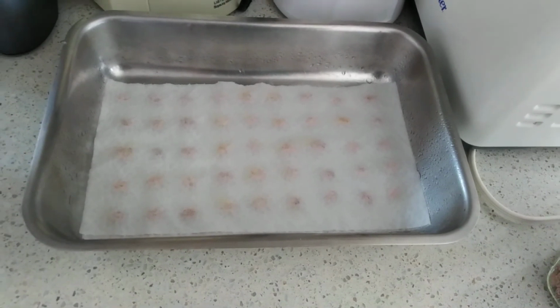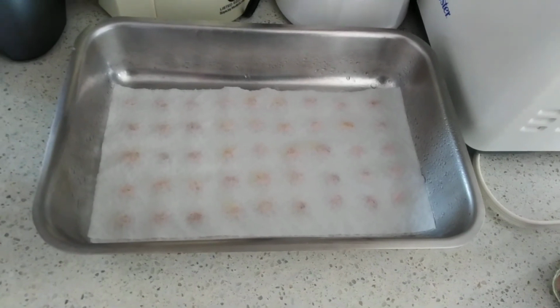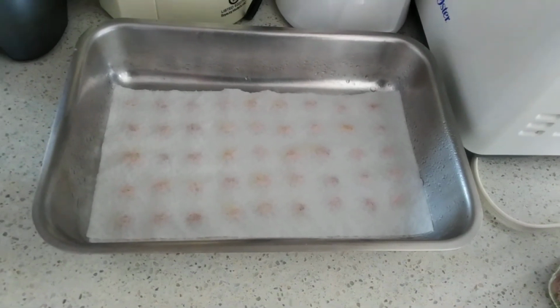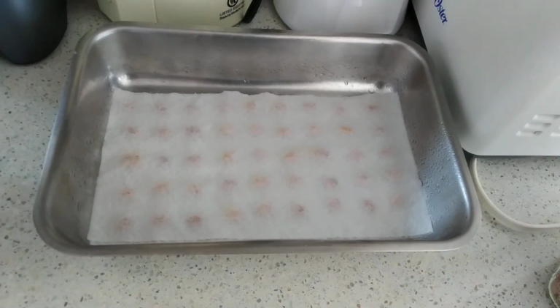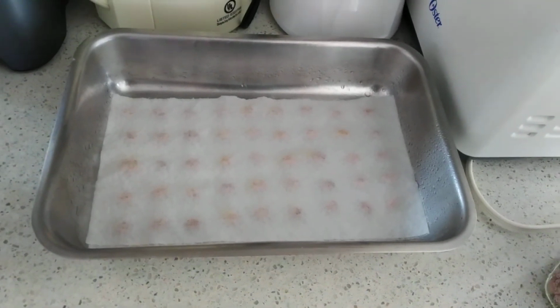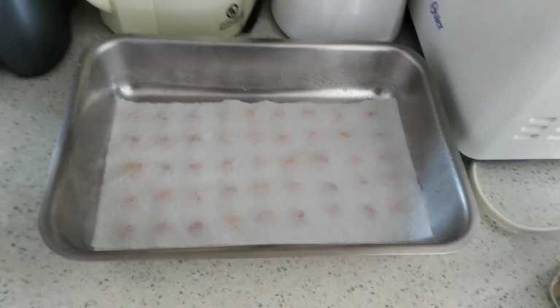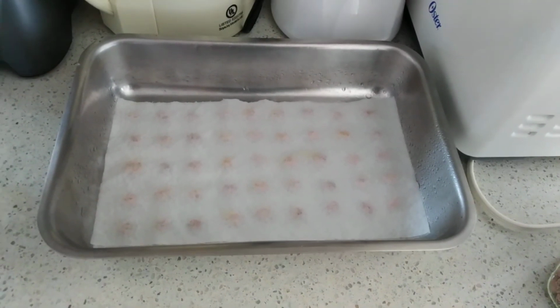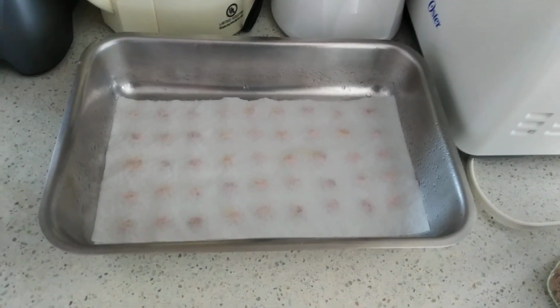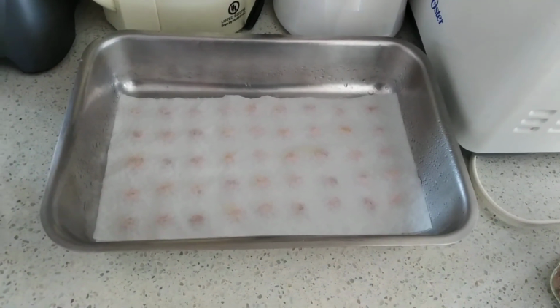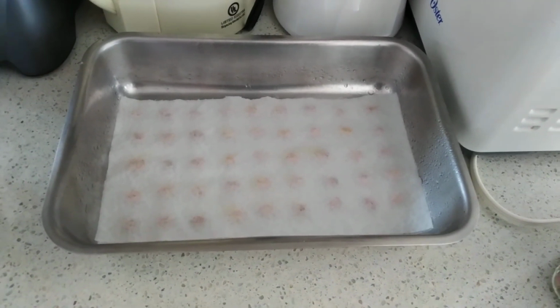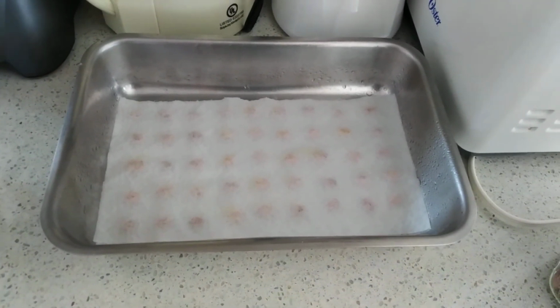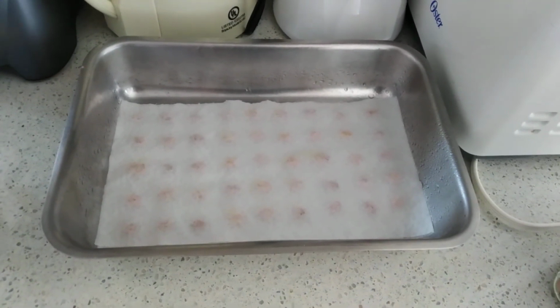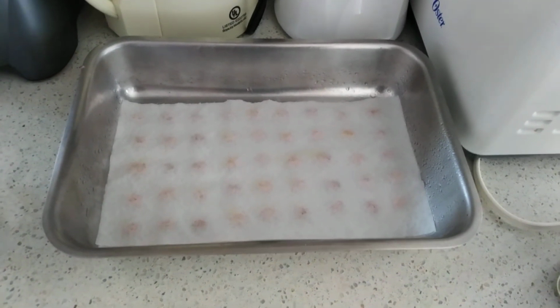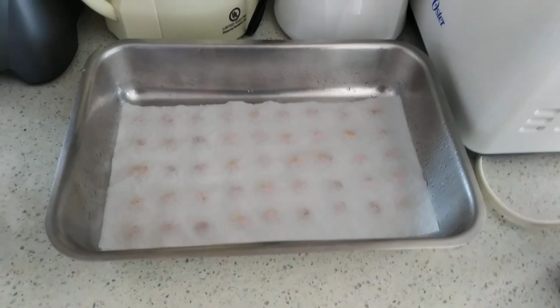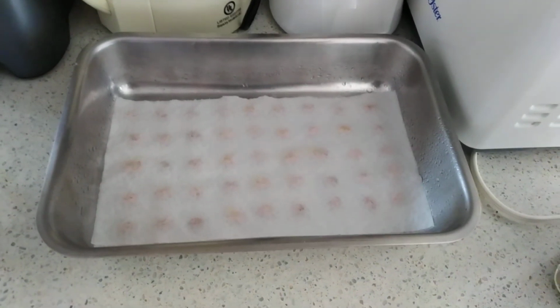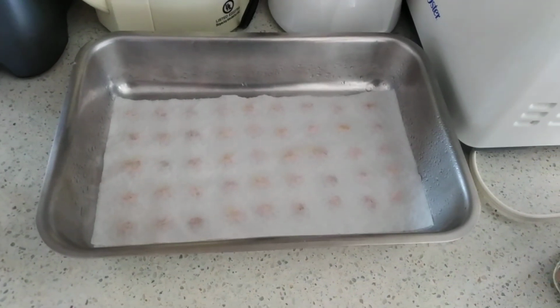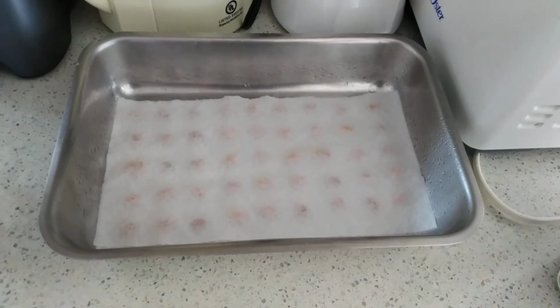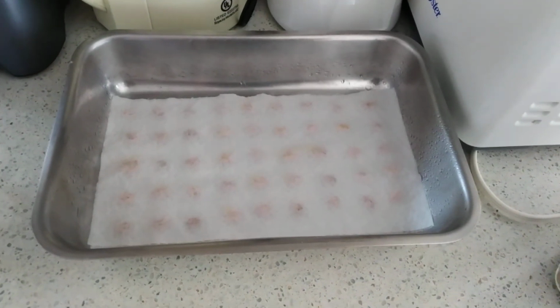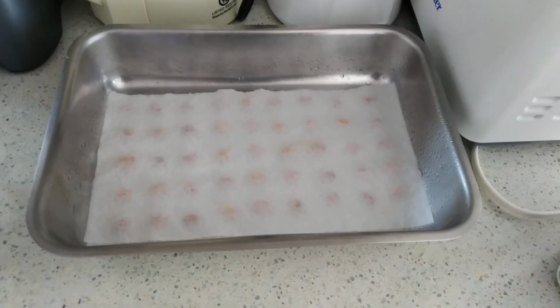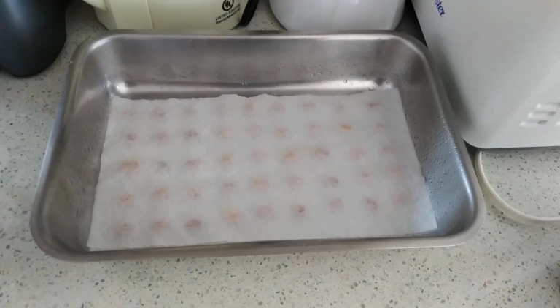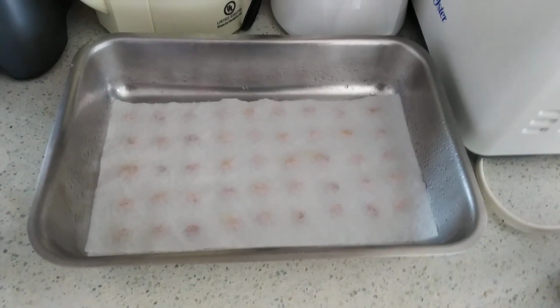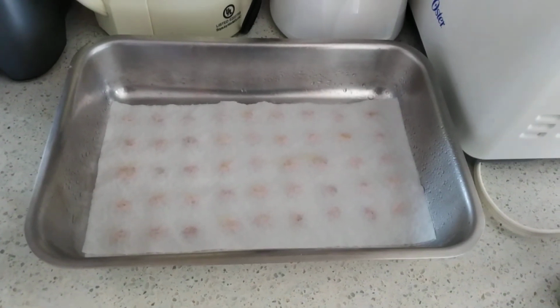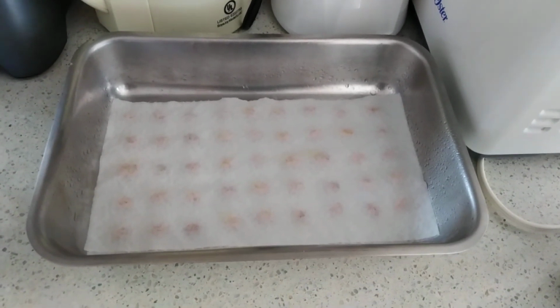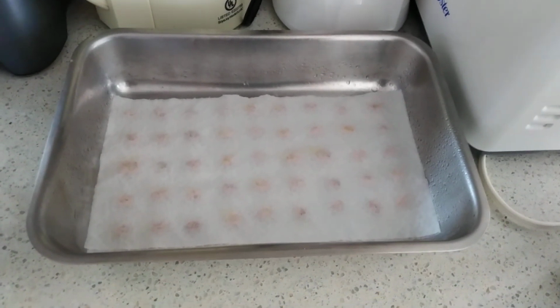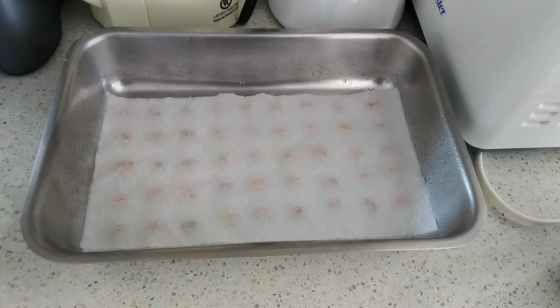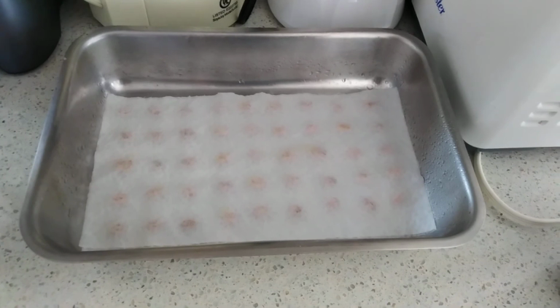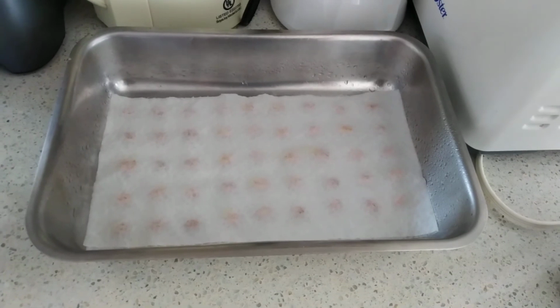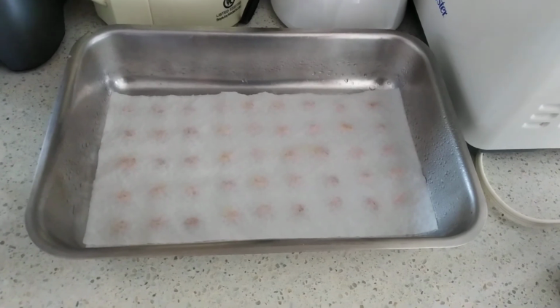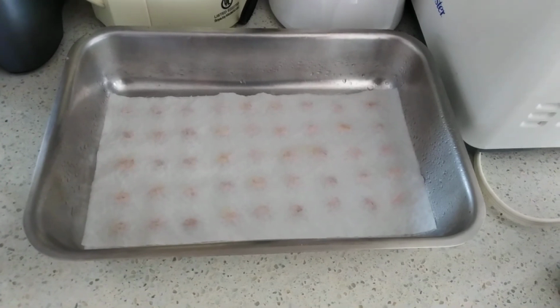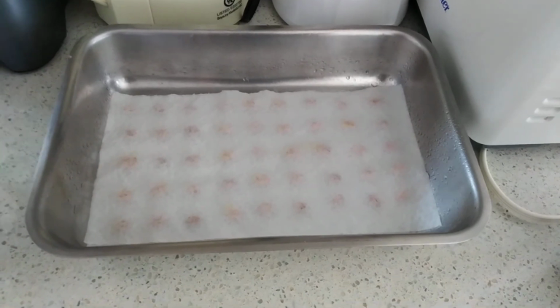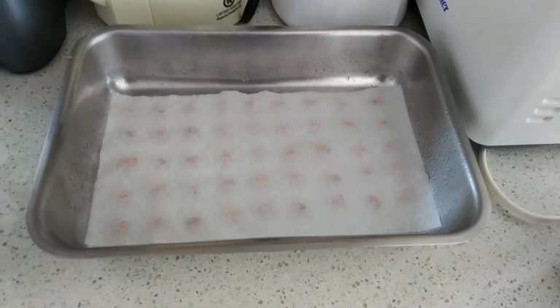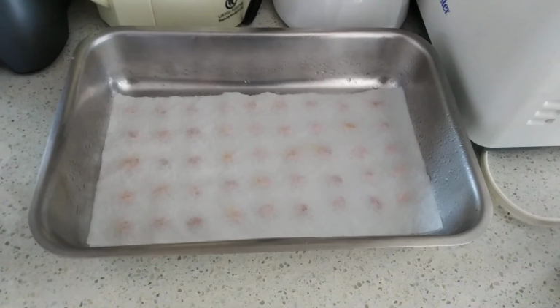I hope you guys enjoyed this little pinto bean sprouting video. Have a great day. Peace out. Take care.